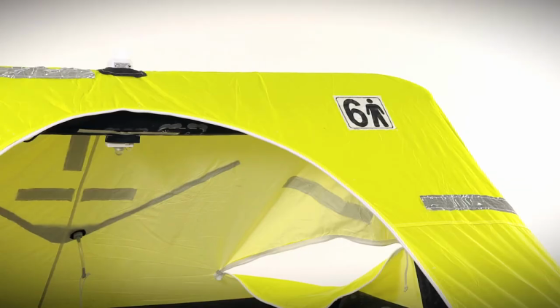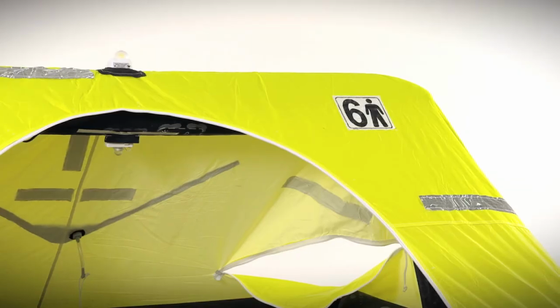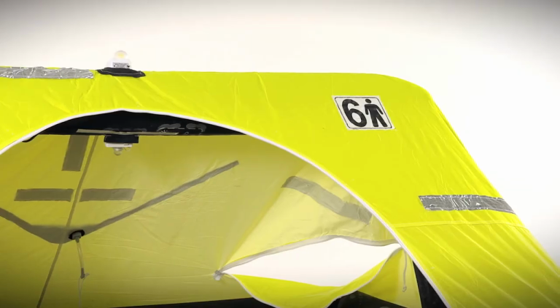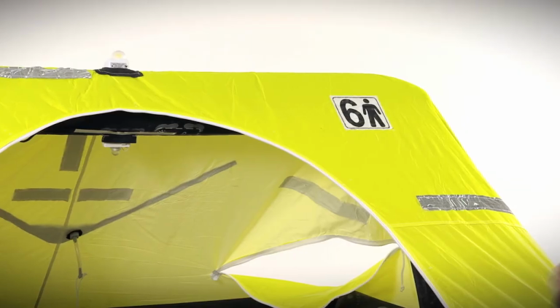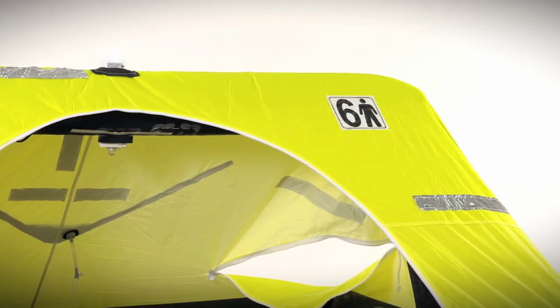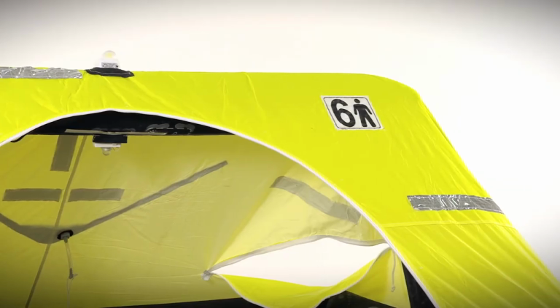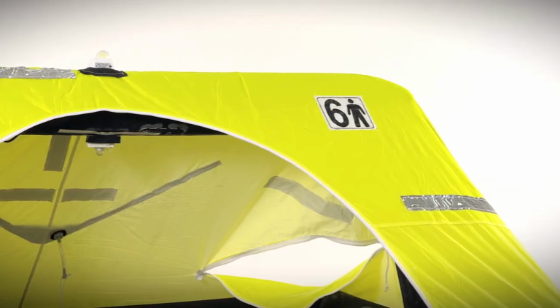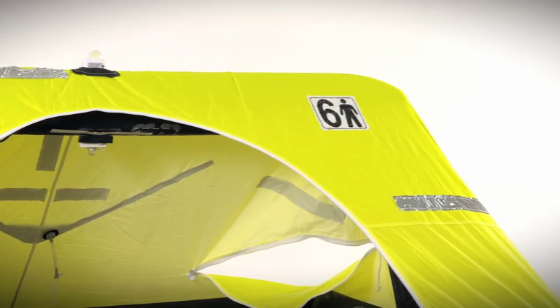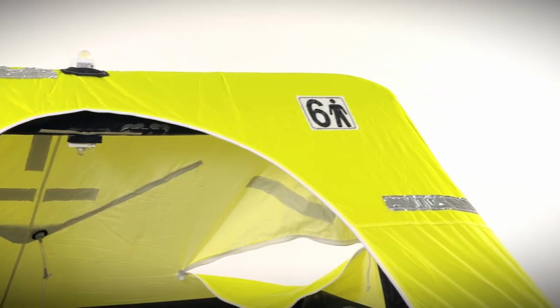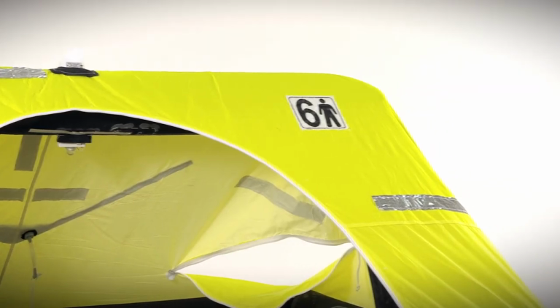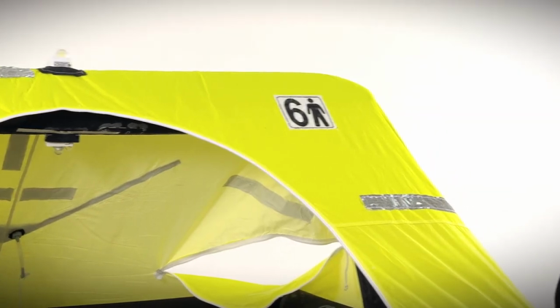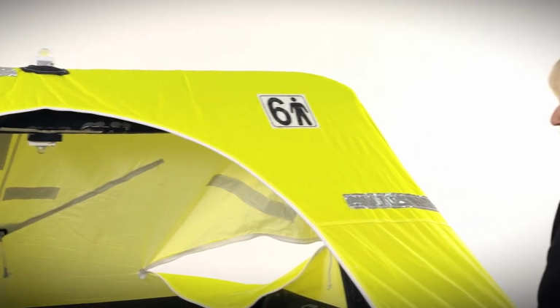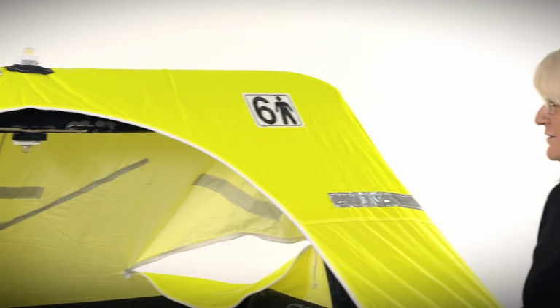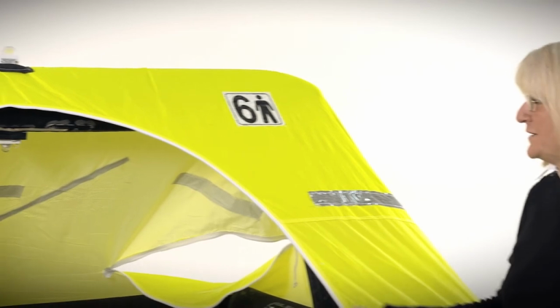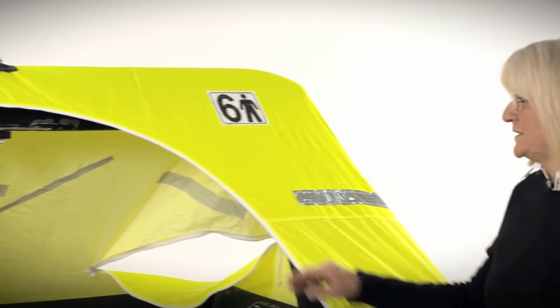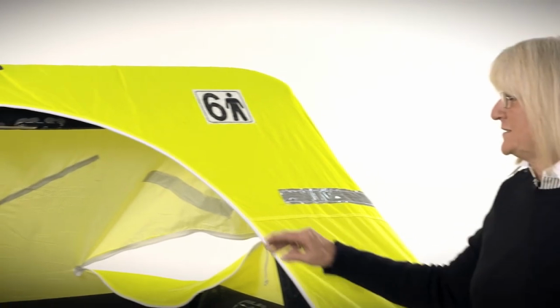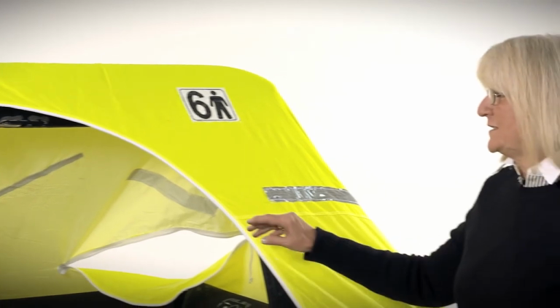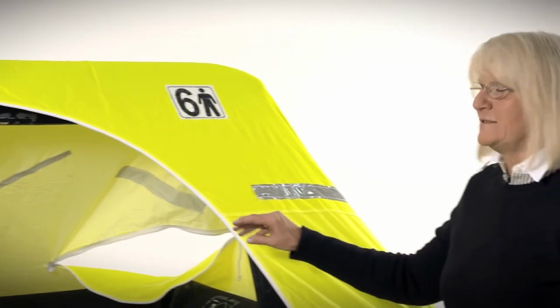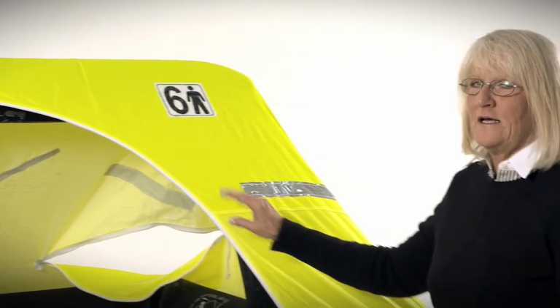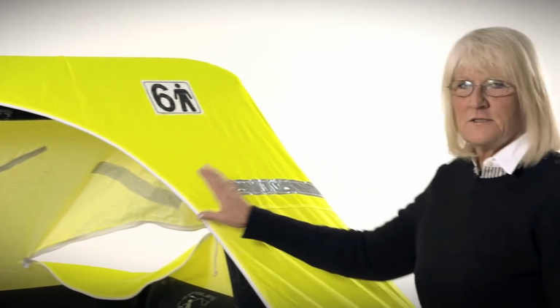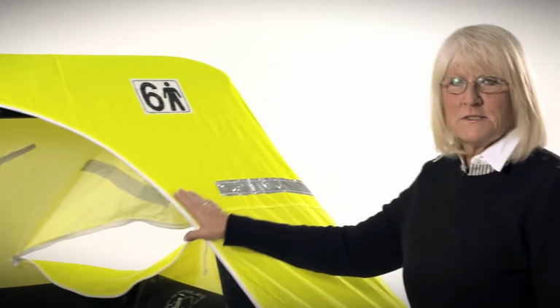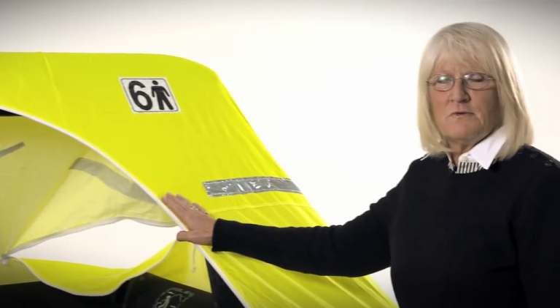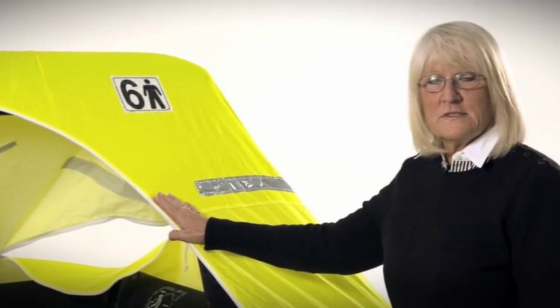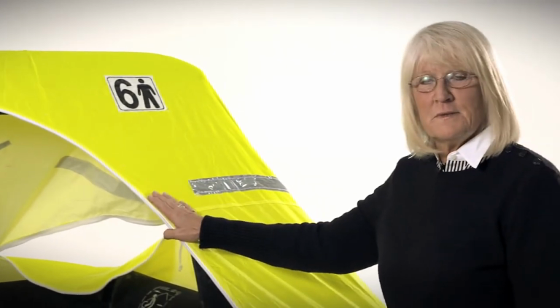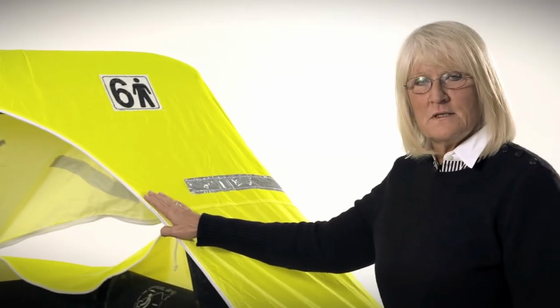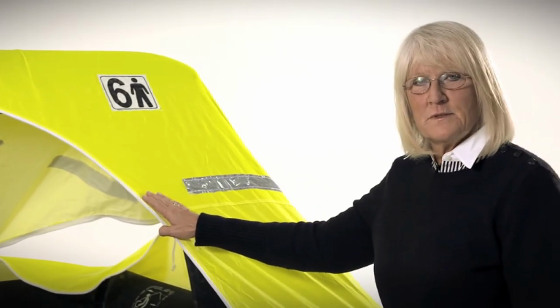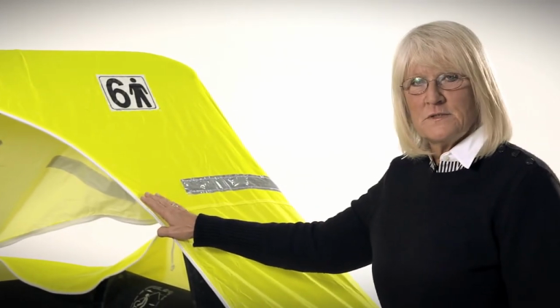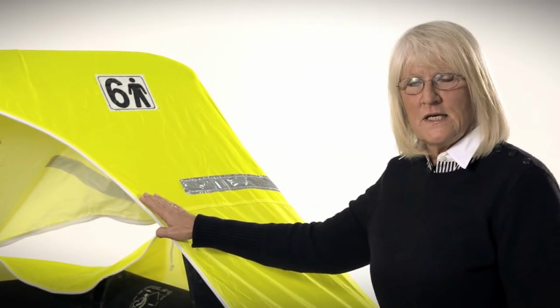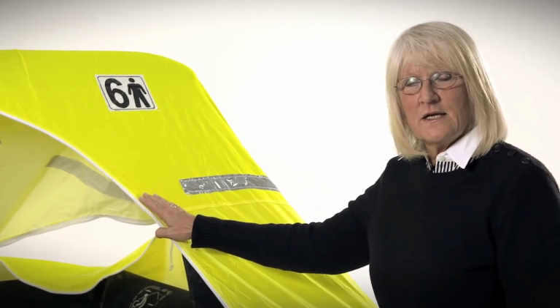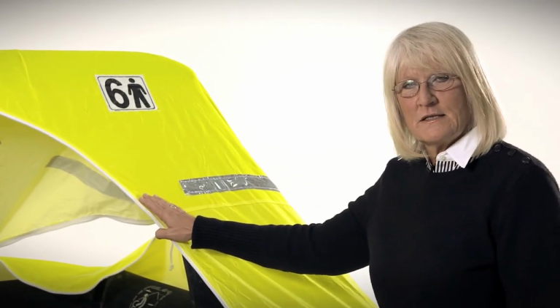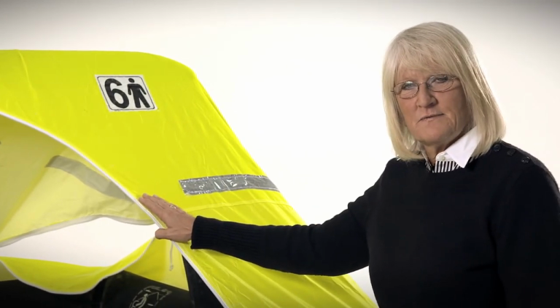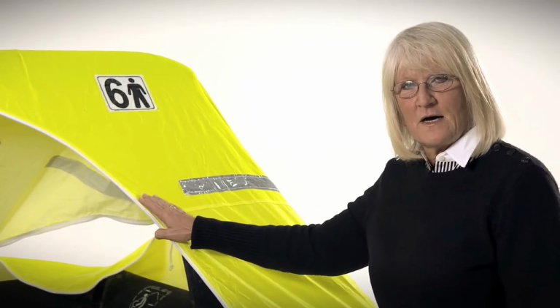The fluorescent yellow canopy can be seen at greater distances. It's much more visible in the blue sea and against fog.